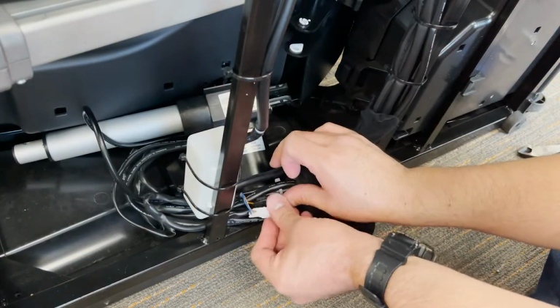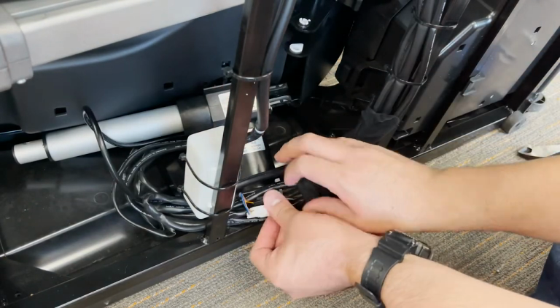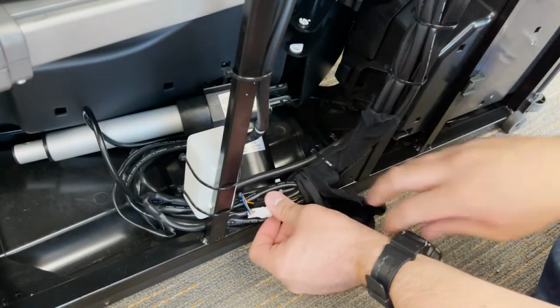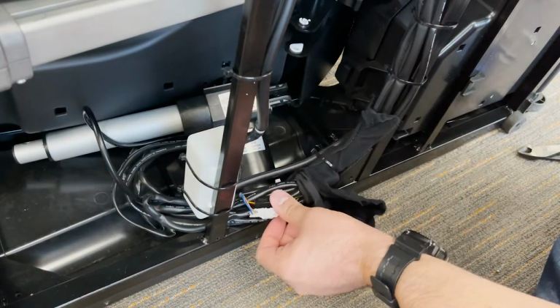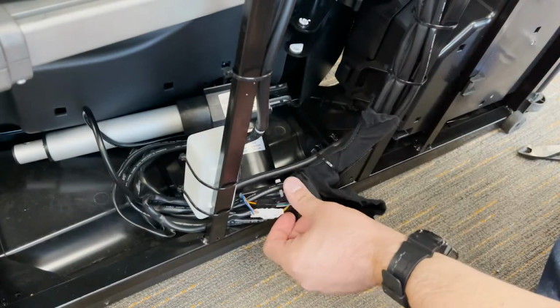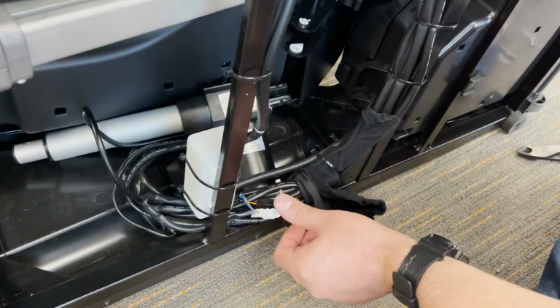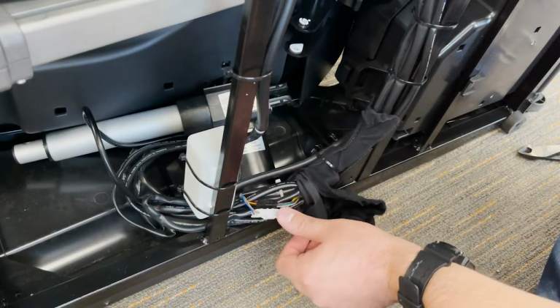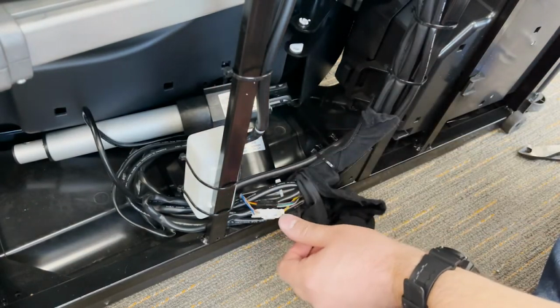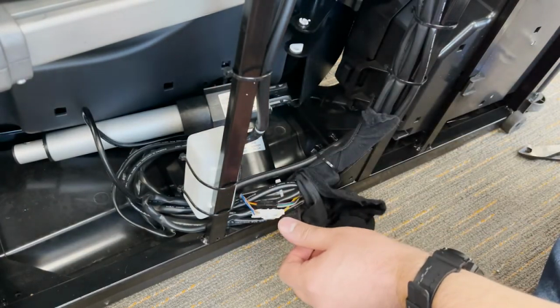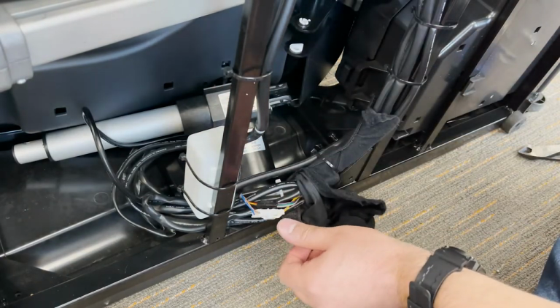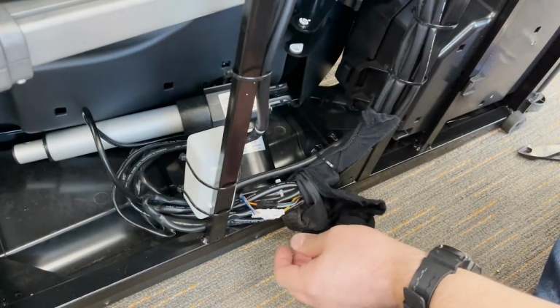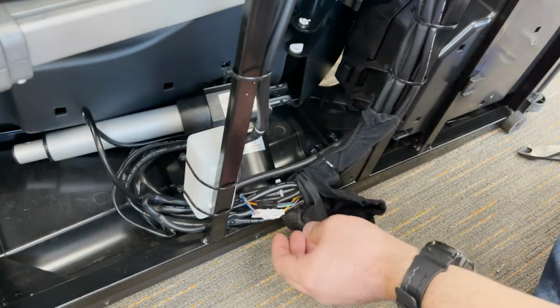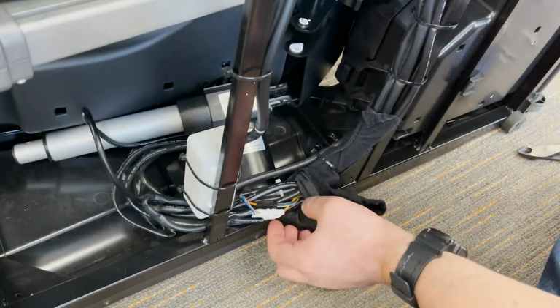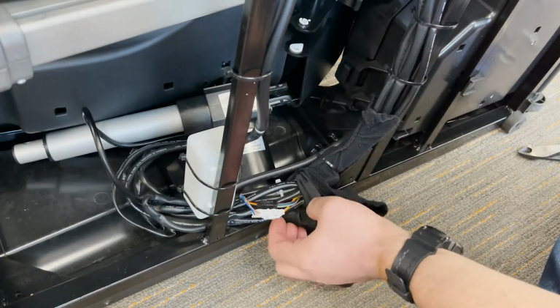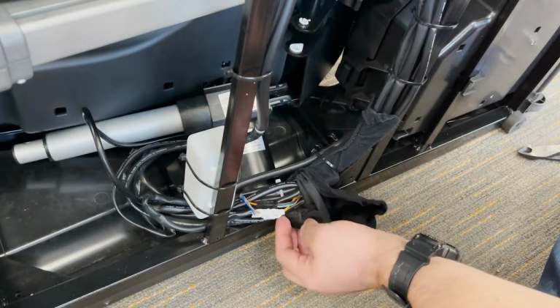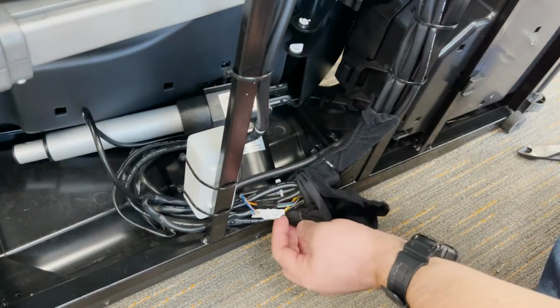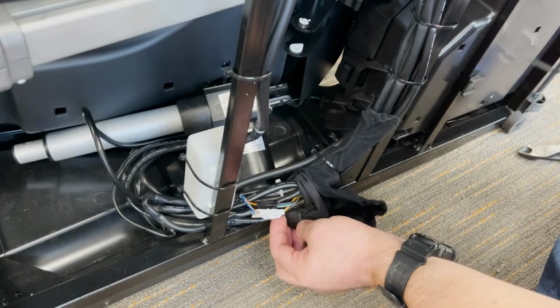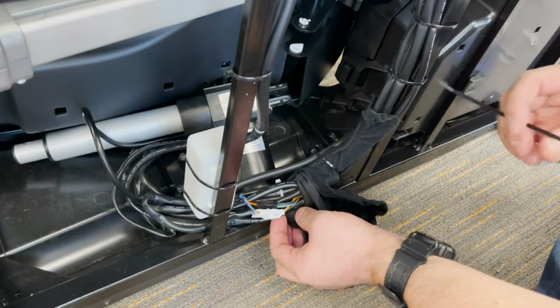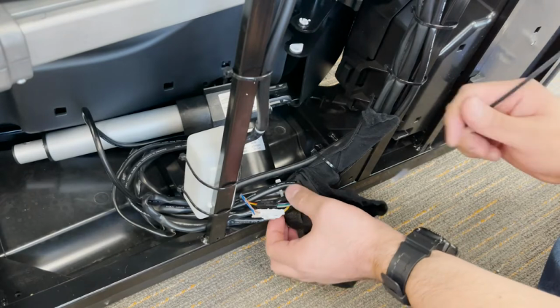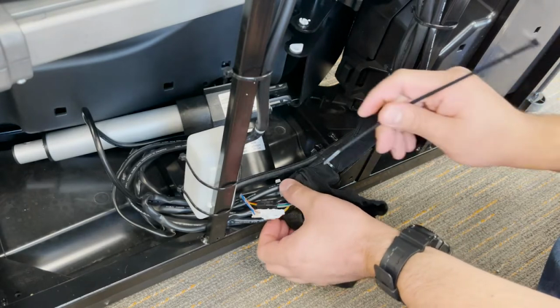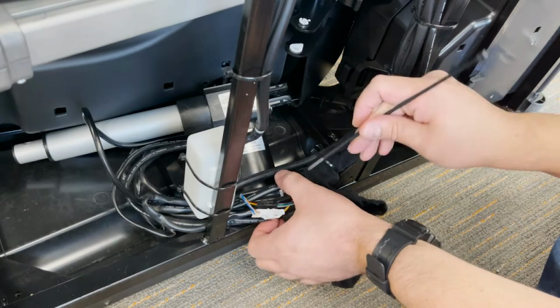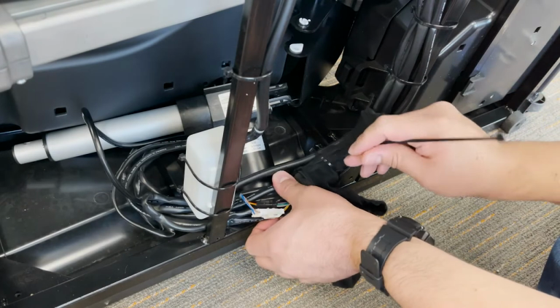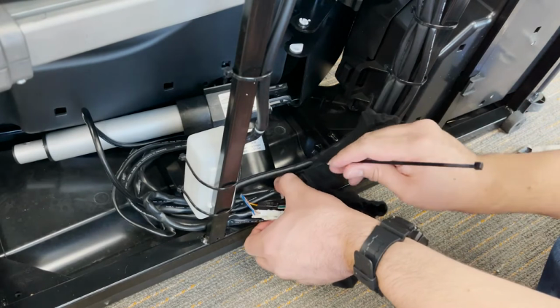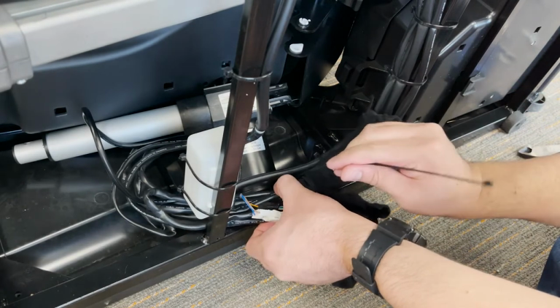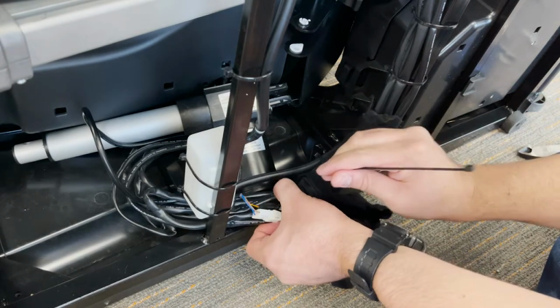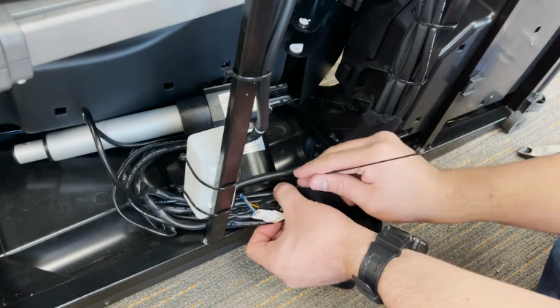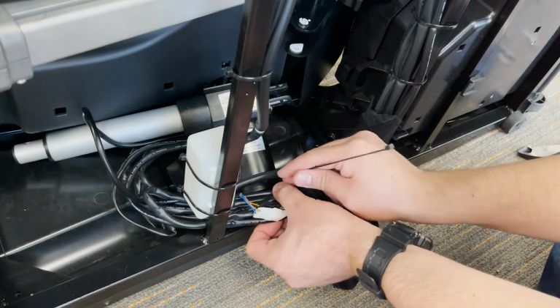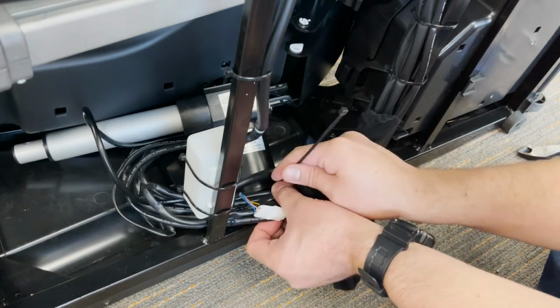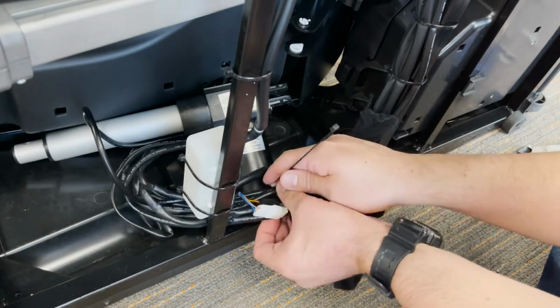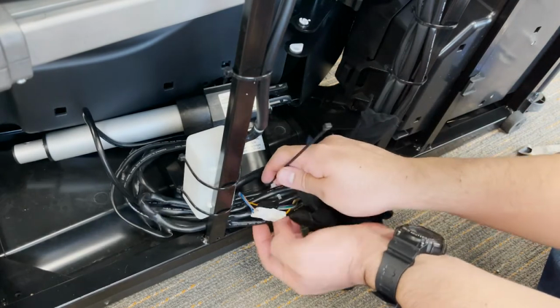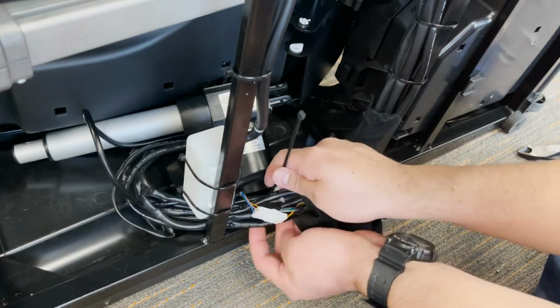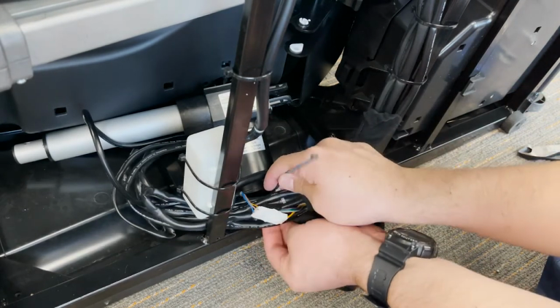Use new zip ties to secure the harness to the cable bundle and then cut off the excess ties.